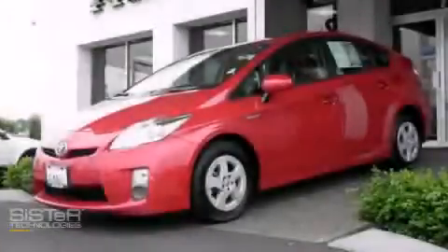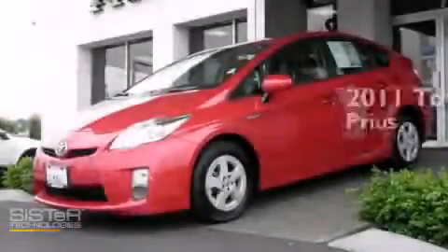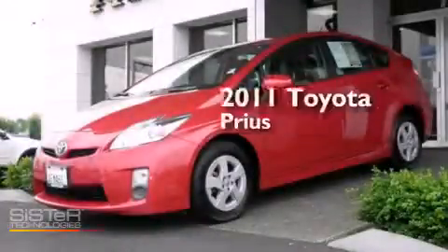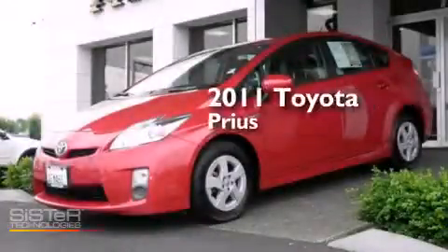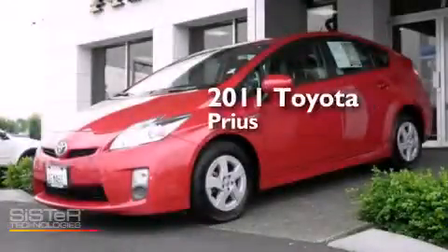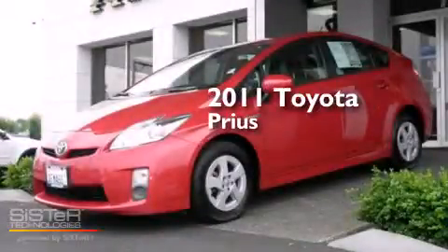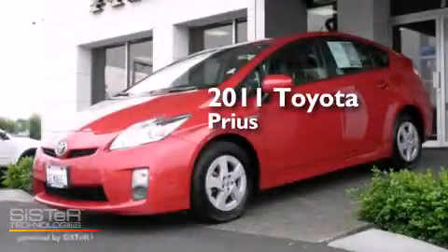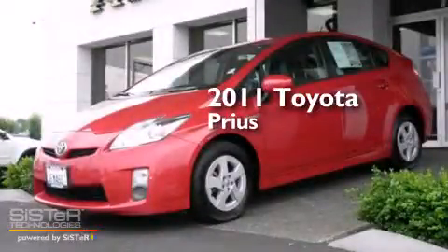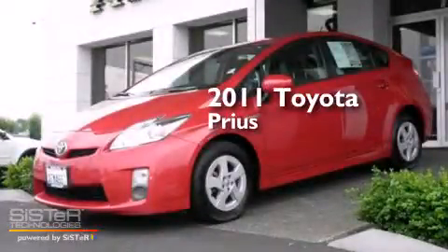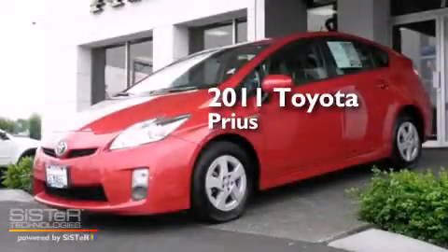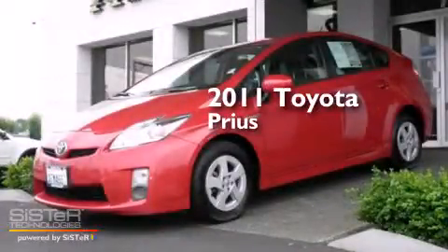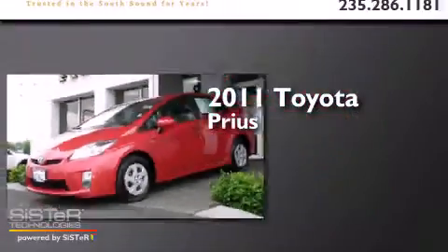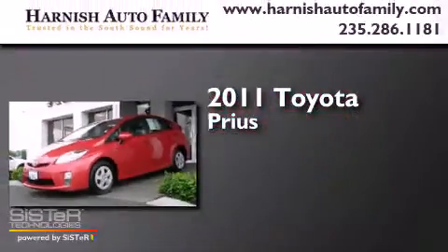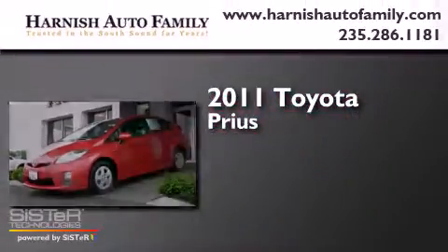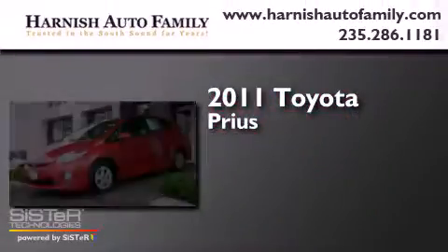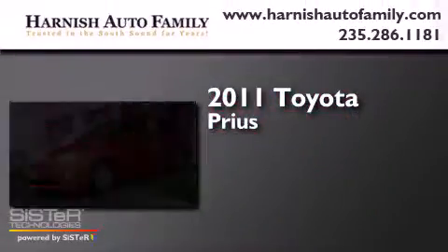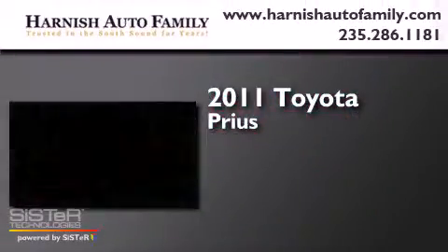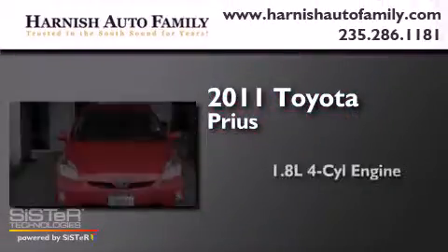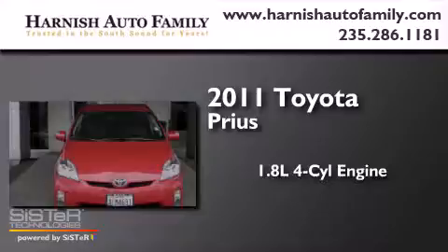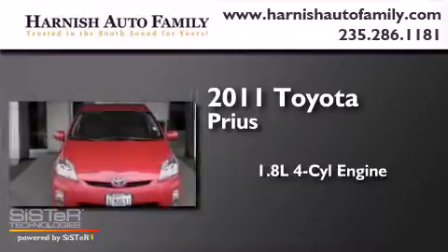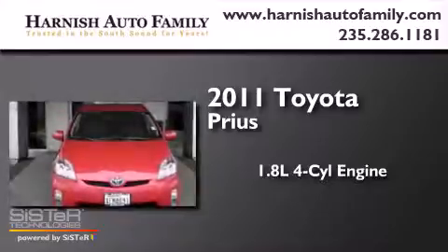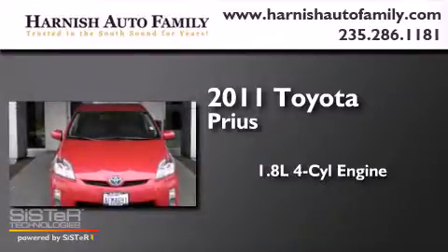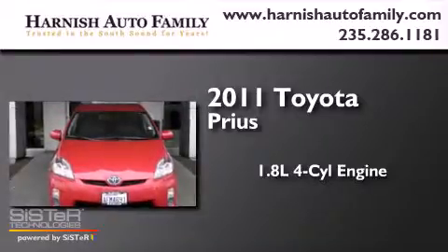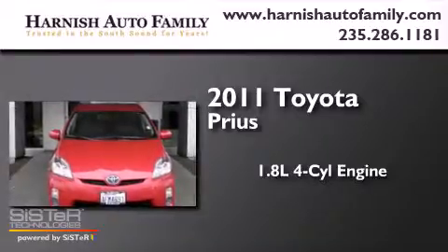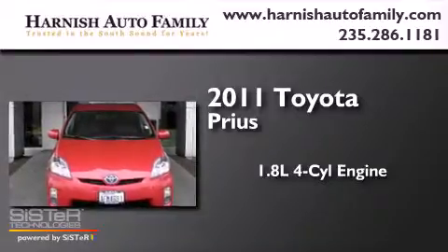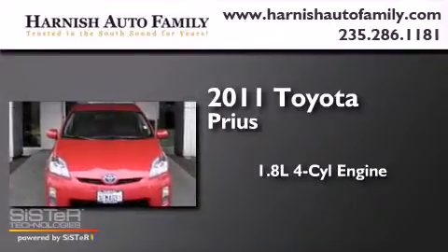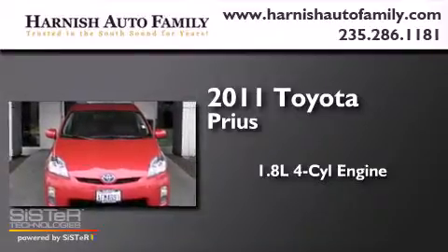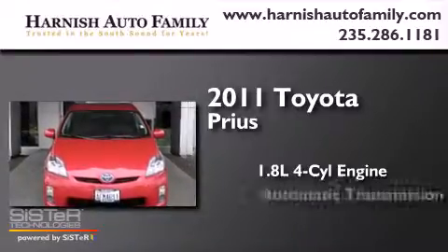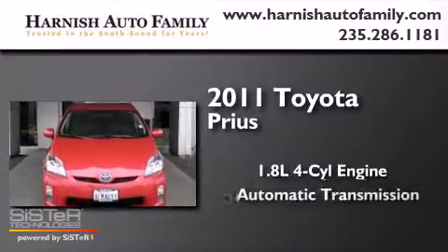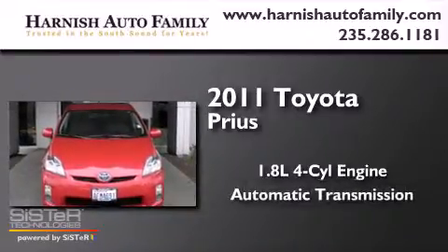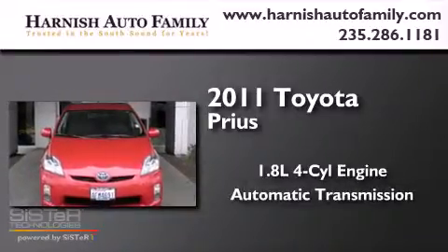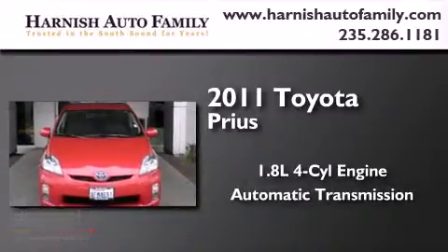This is a 2011 Toyota Prius. It has a 1.8-liter four-cylinder engine and an automatic transmission.